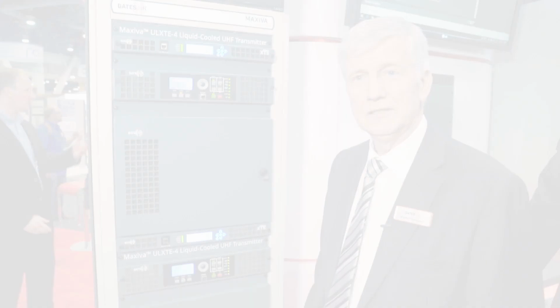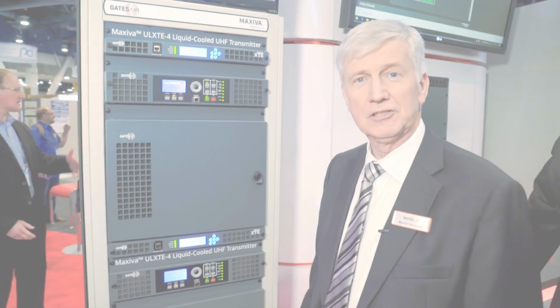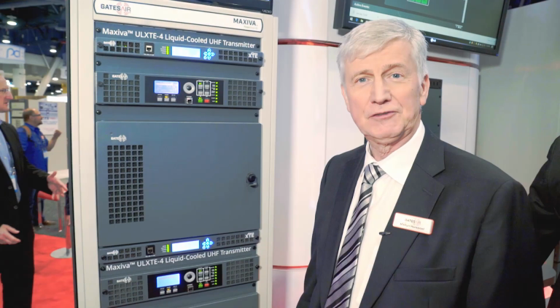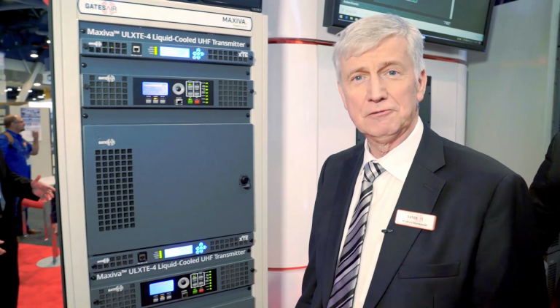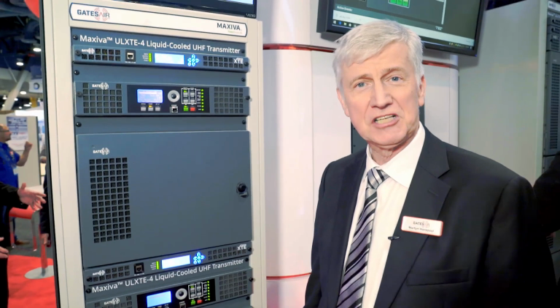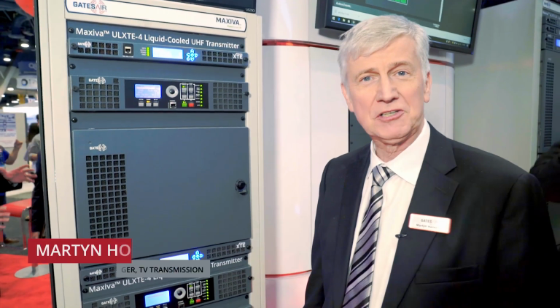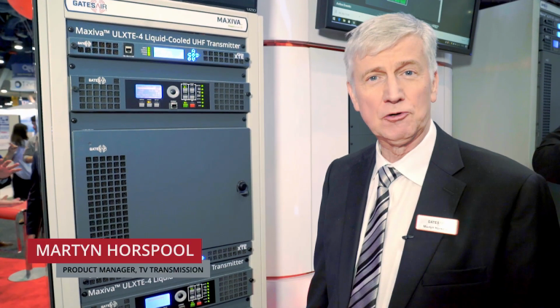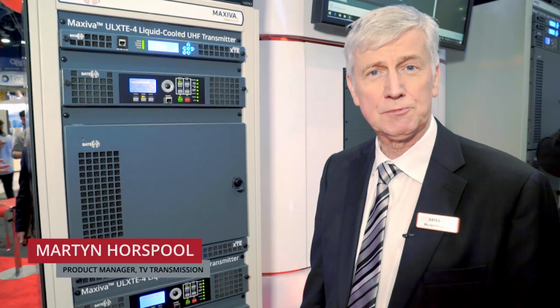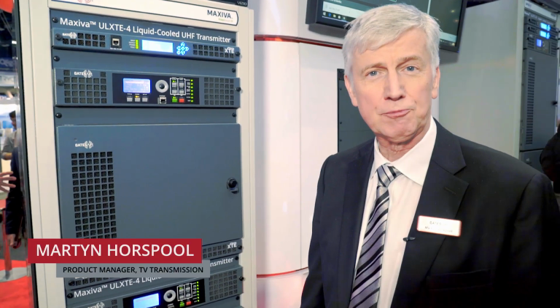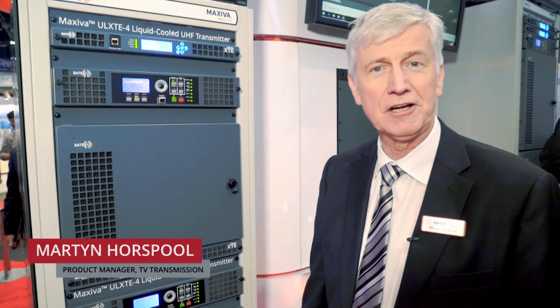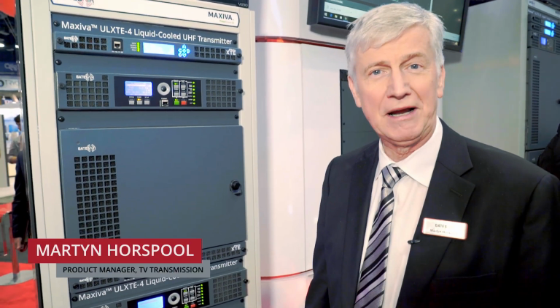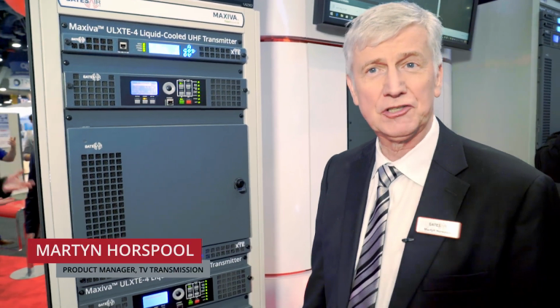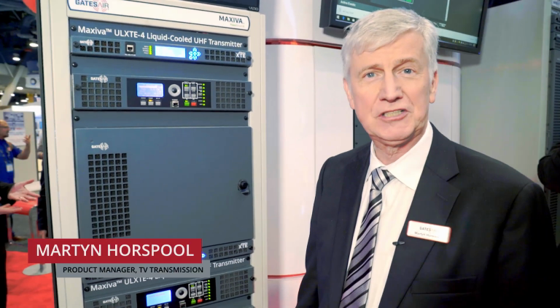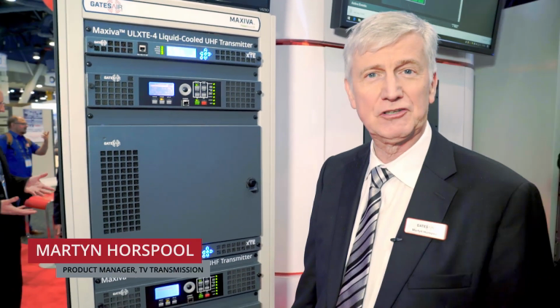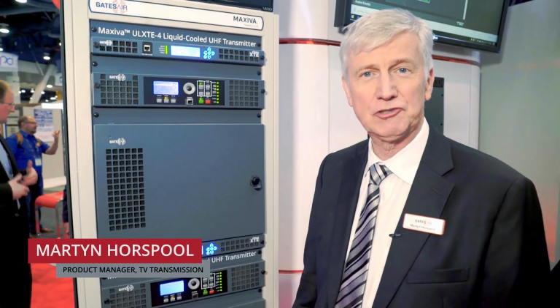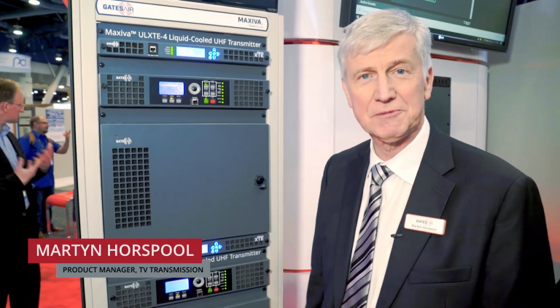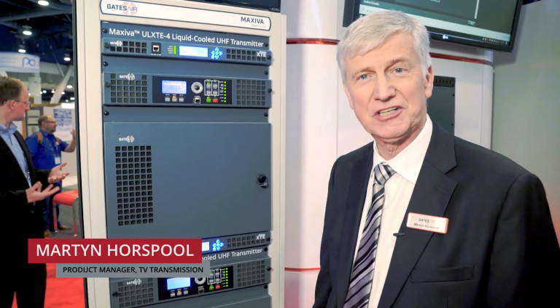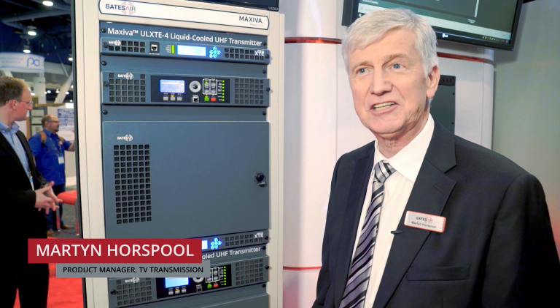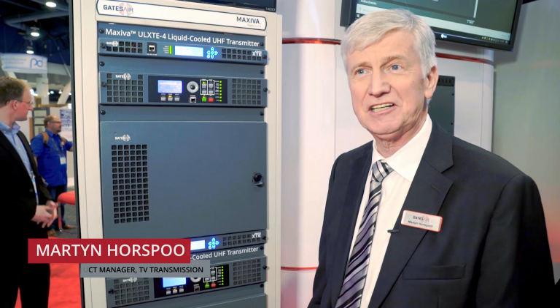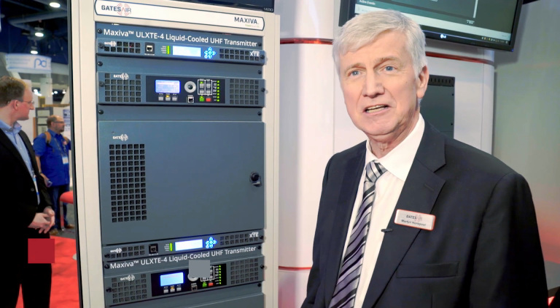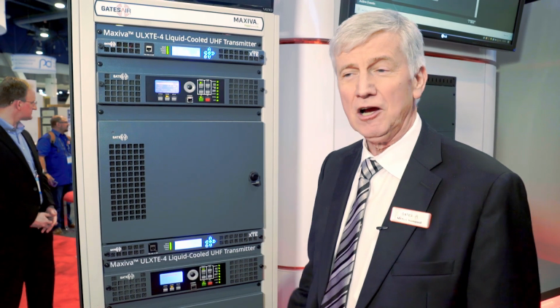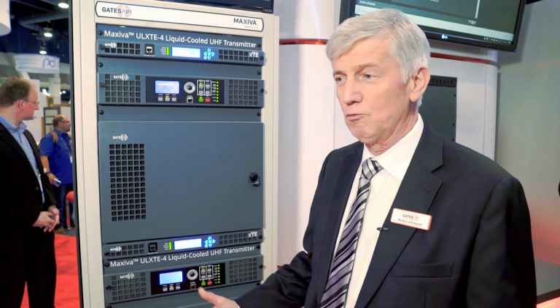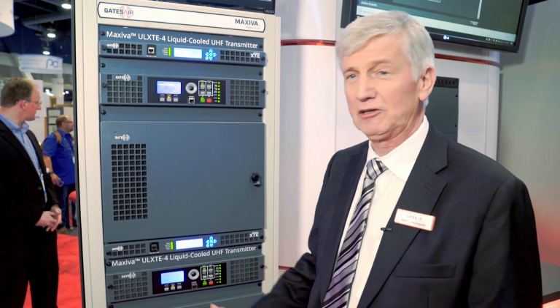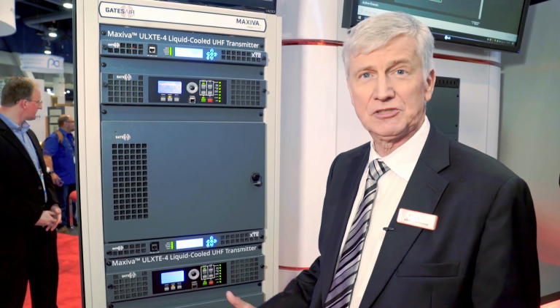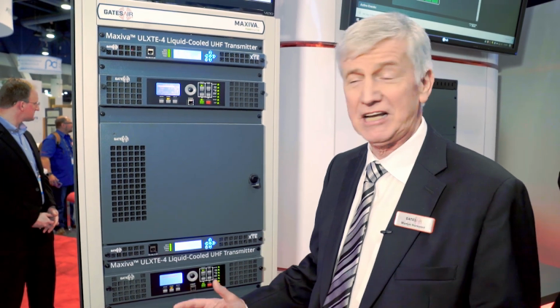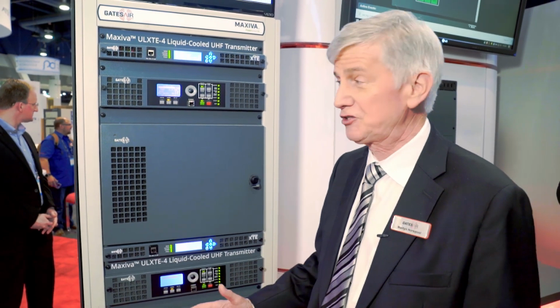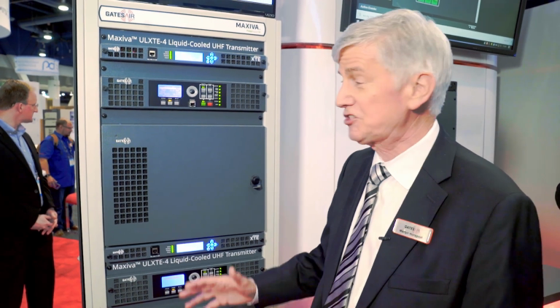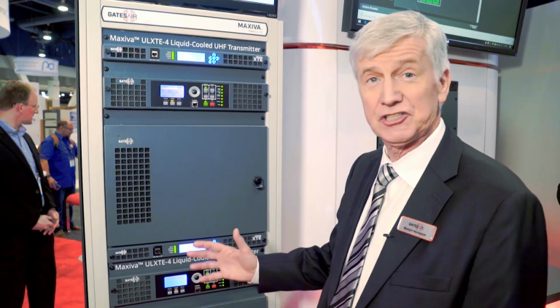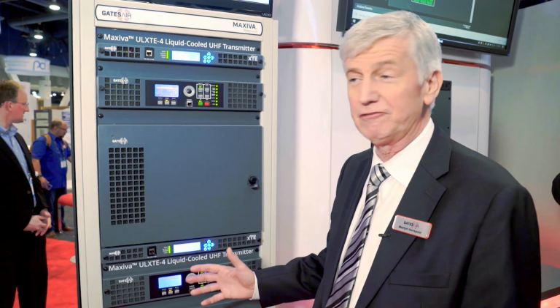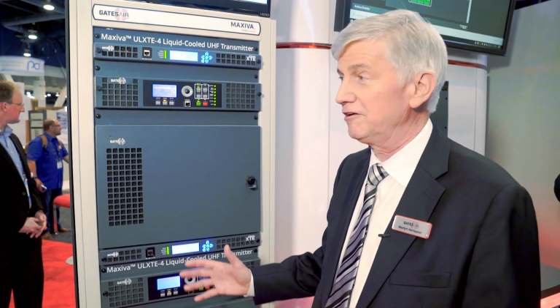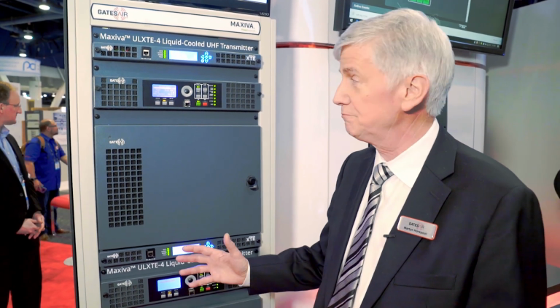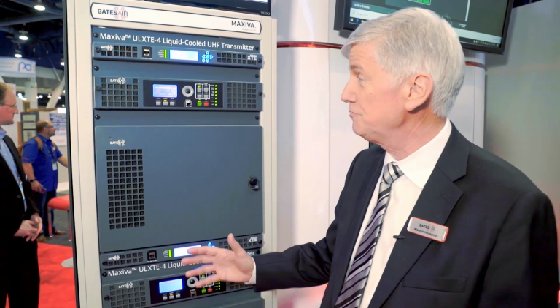Good afternoon, this is Martin Horspool, Product Manager for Television Transmission at Gates Air. Welcome to the television section of our booth.